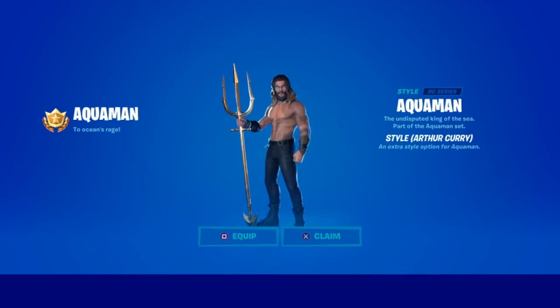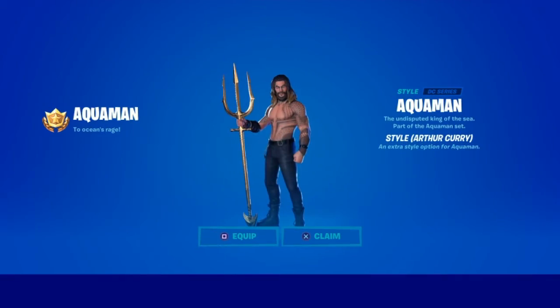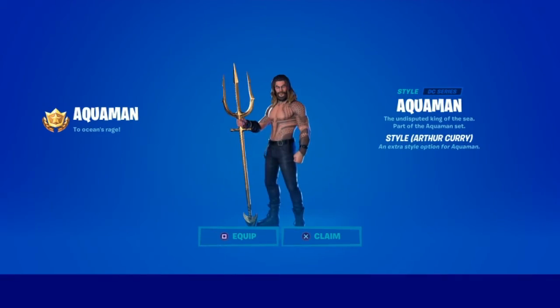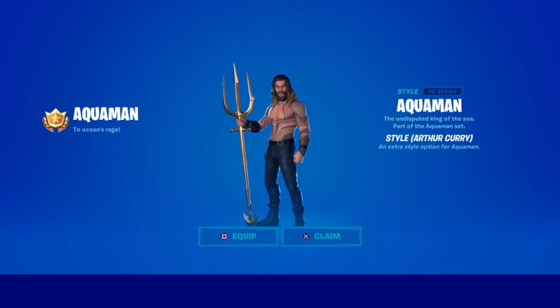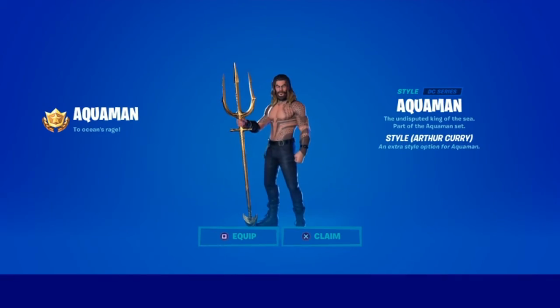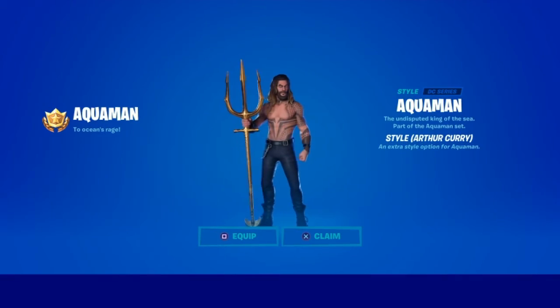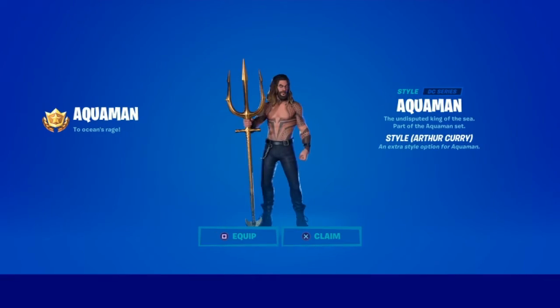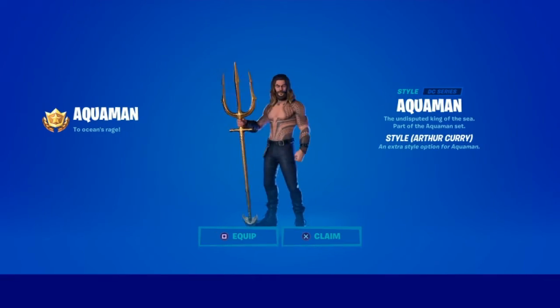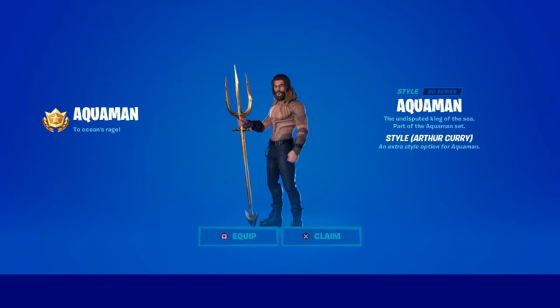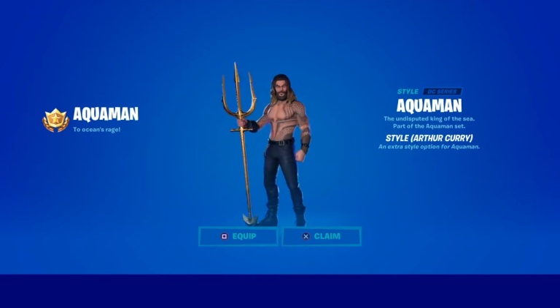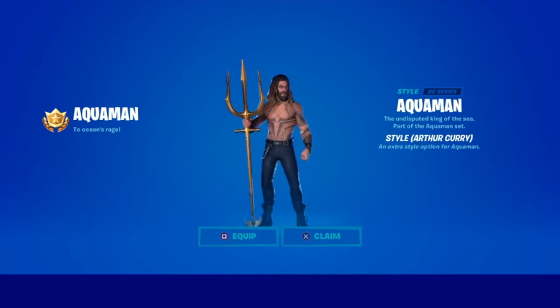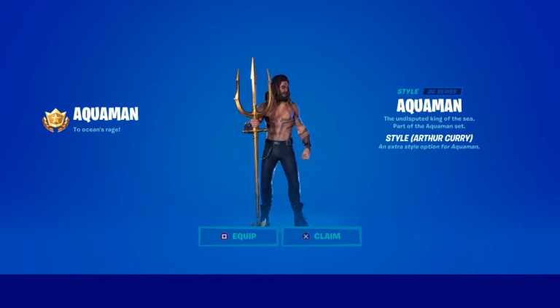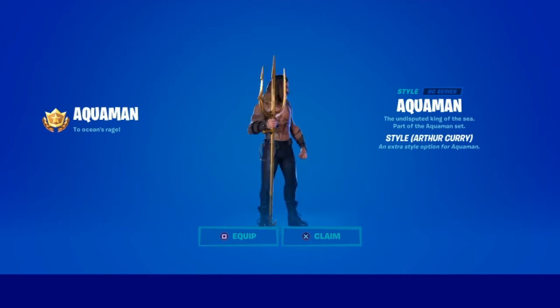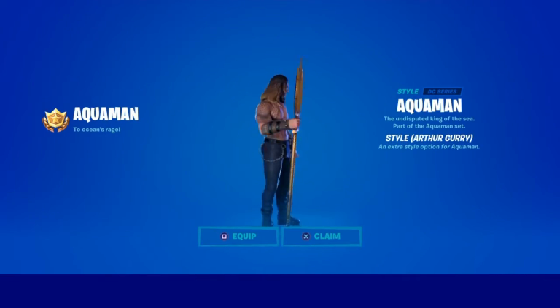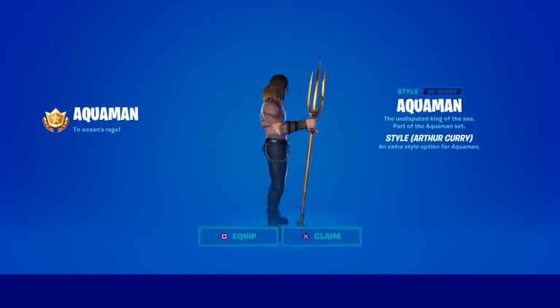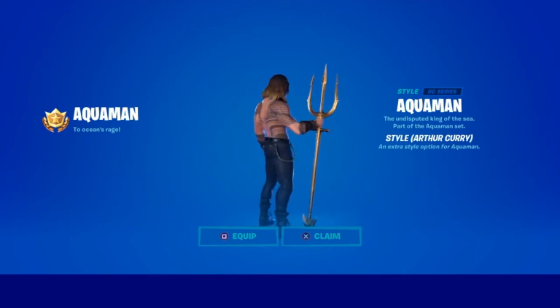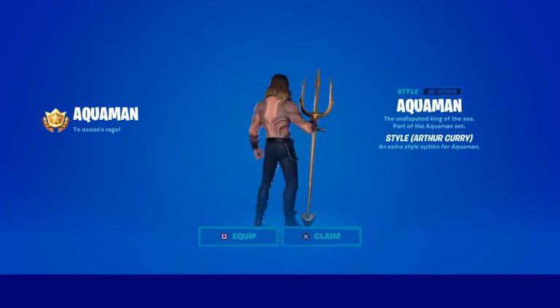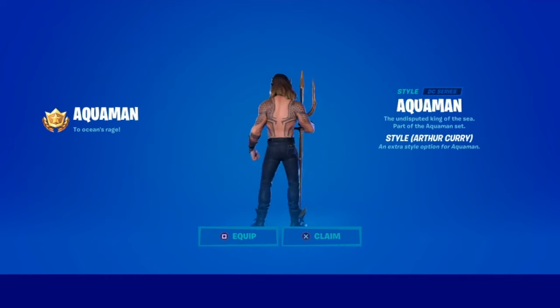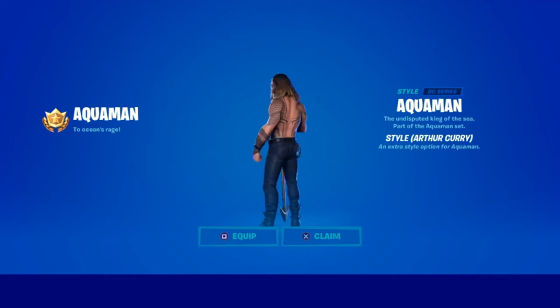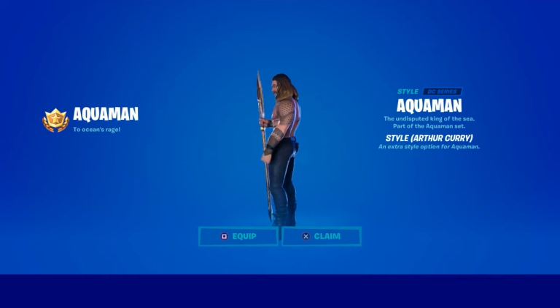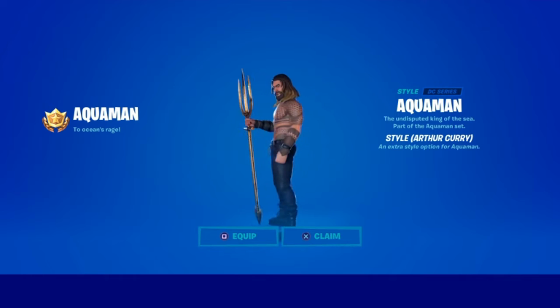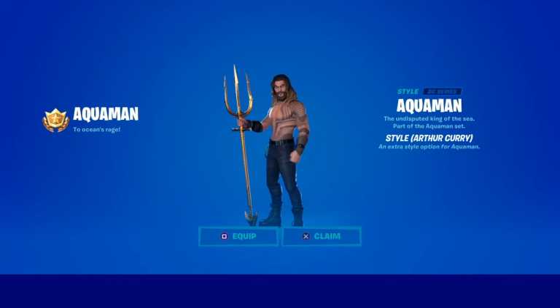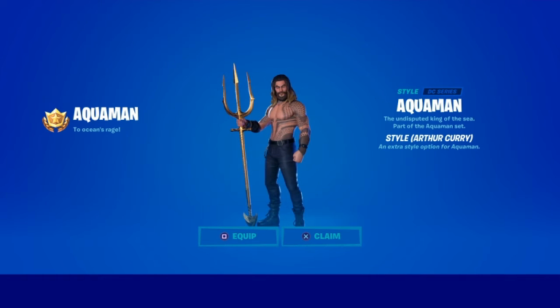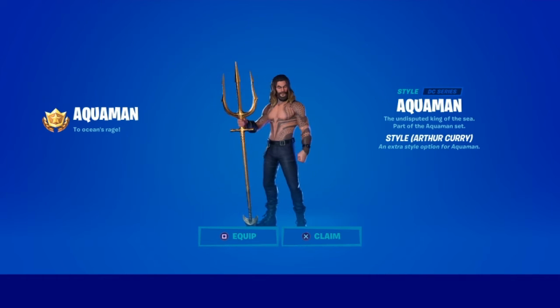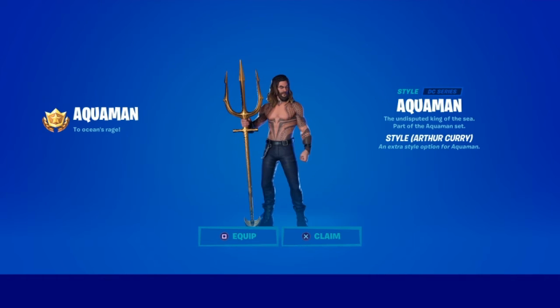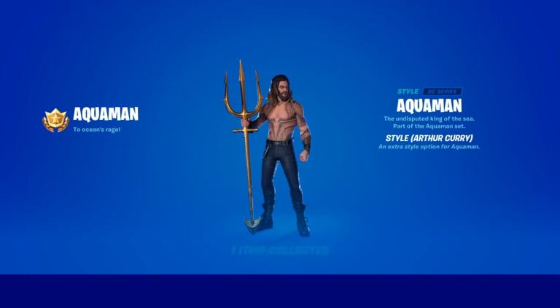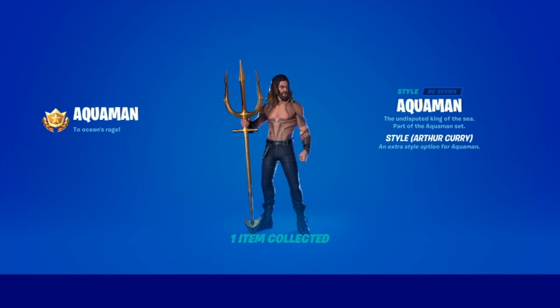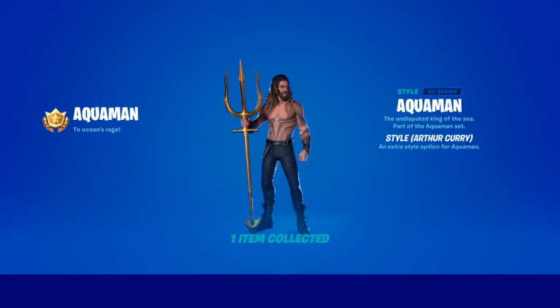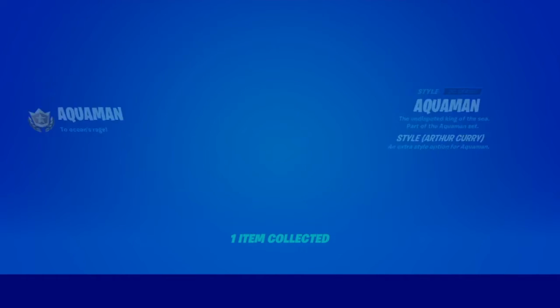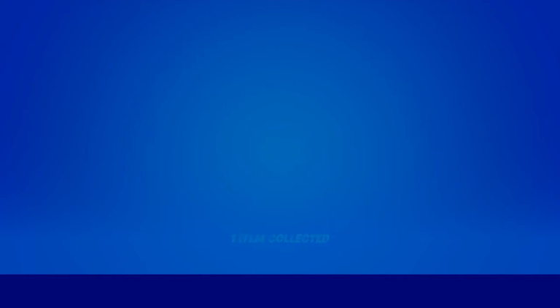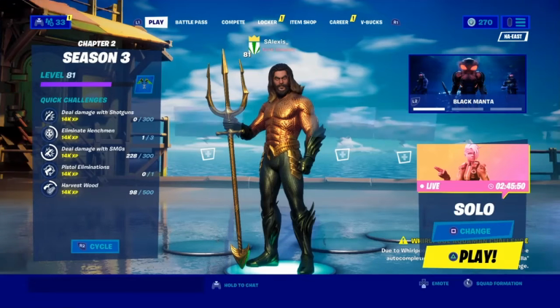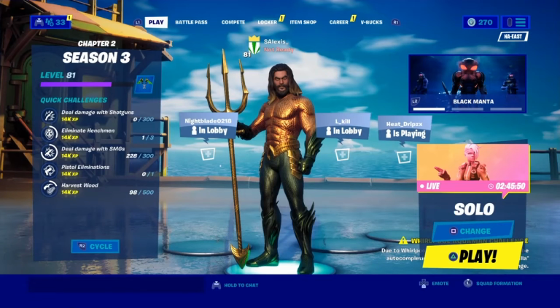Hopefully this video will help you guys out with the second variation of Aquaman. If you're new, subscribe, leave a like, and turn on the post notification bell.